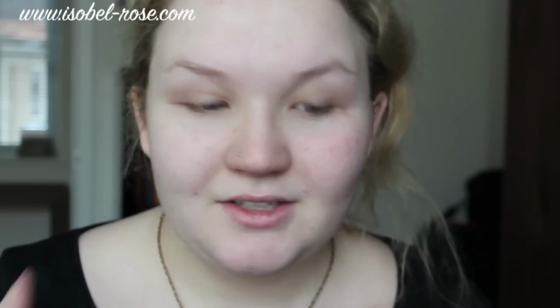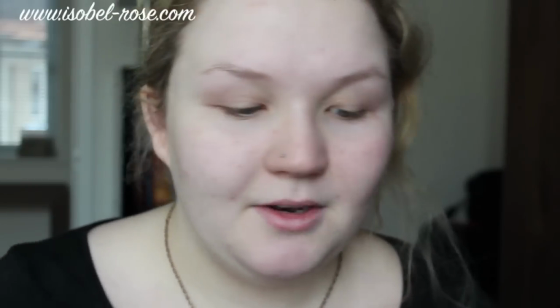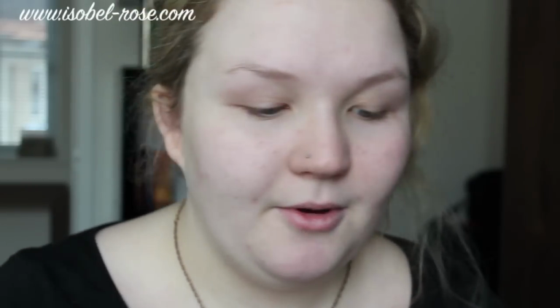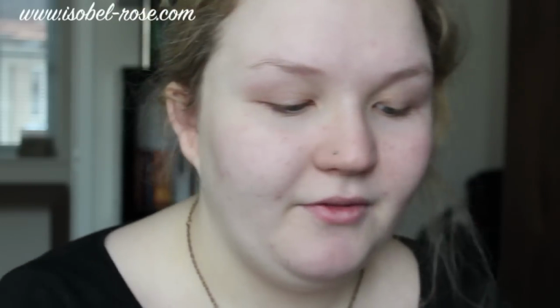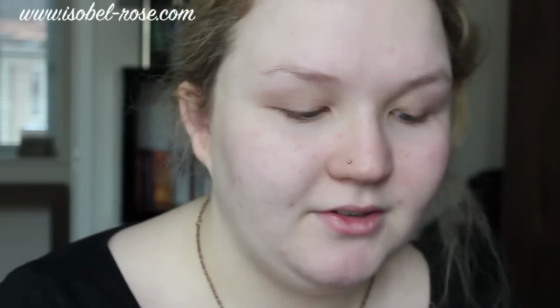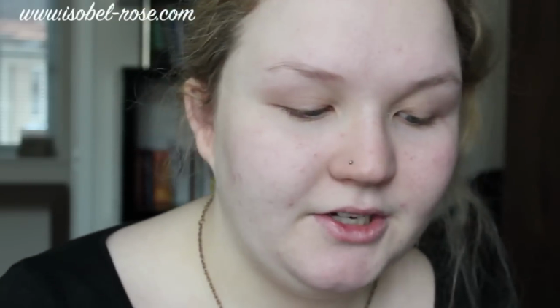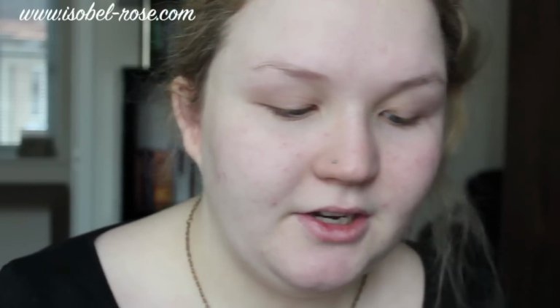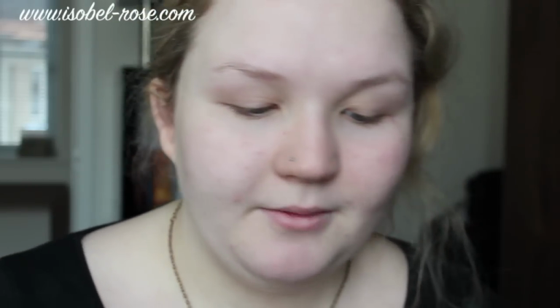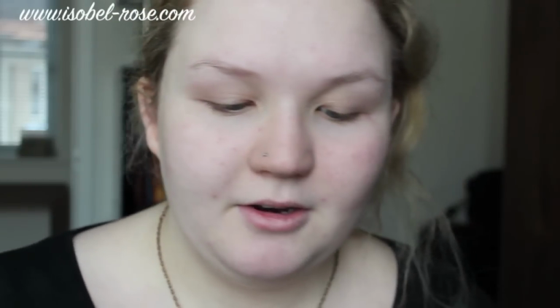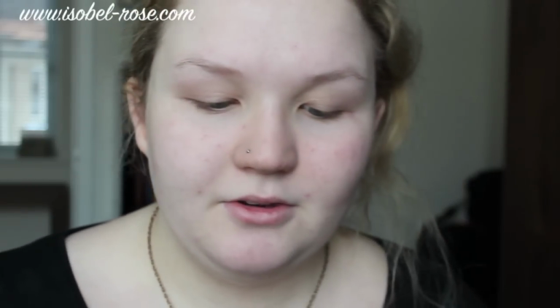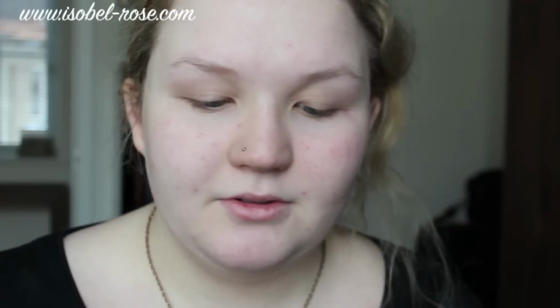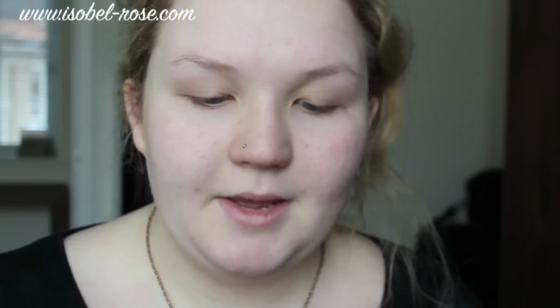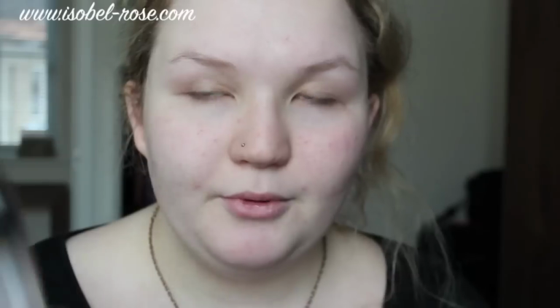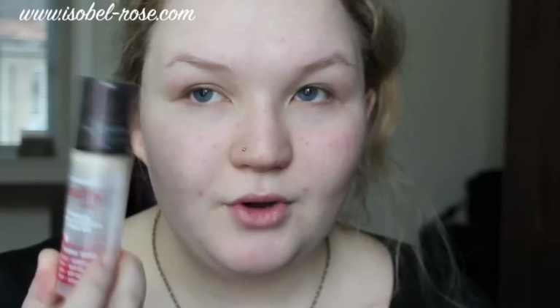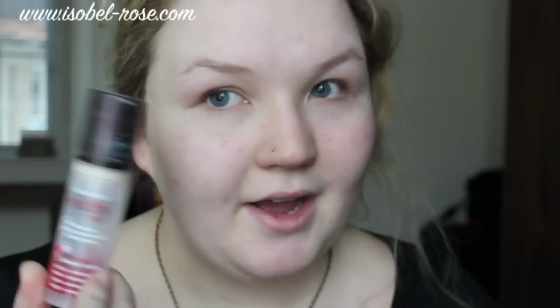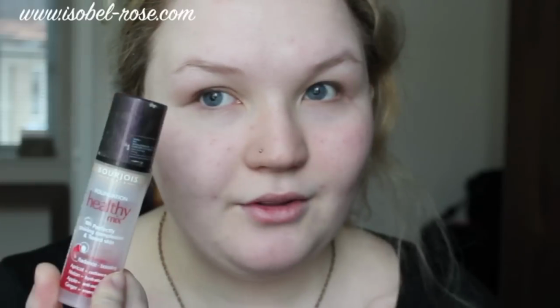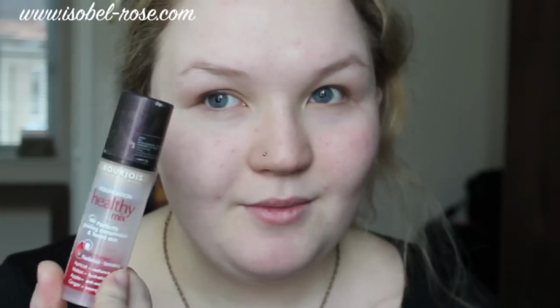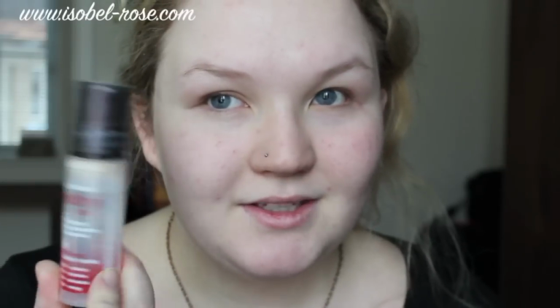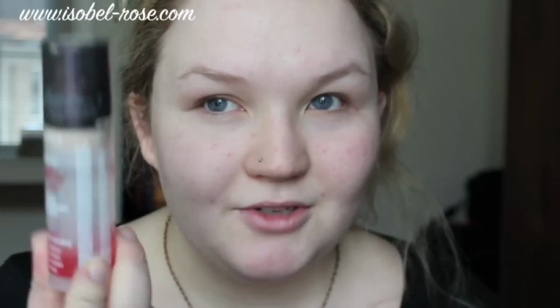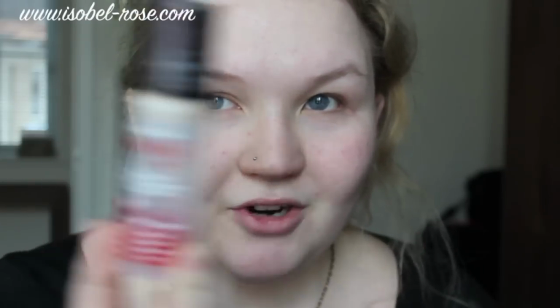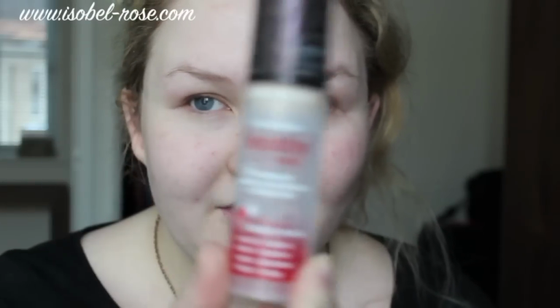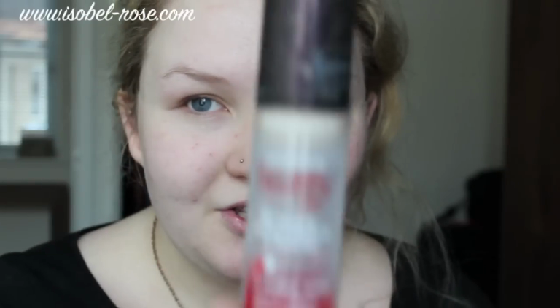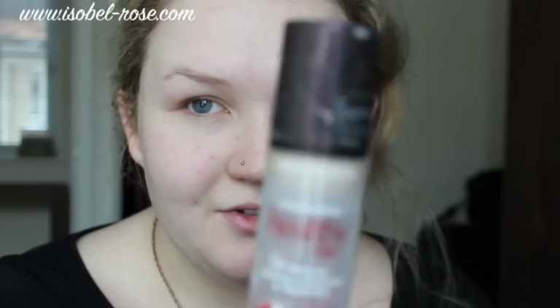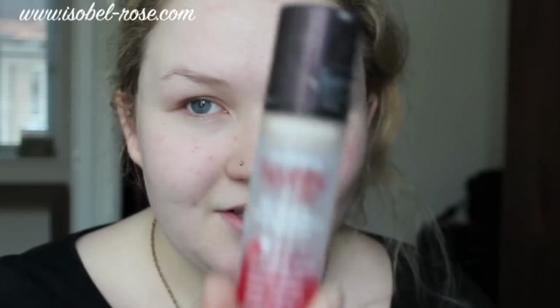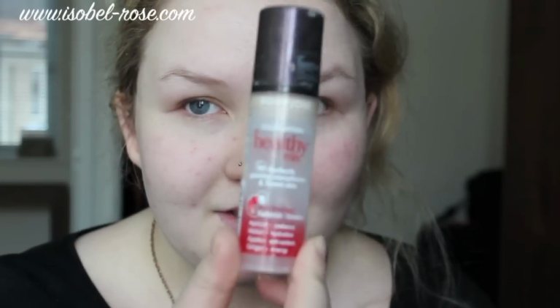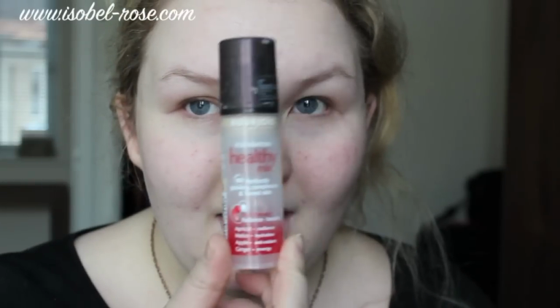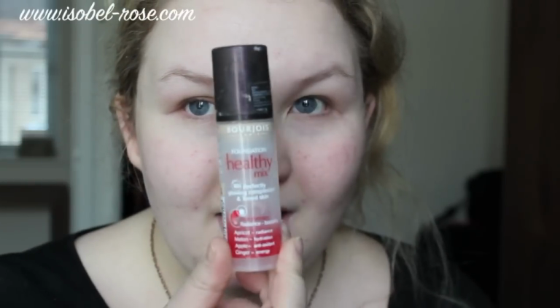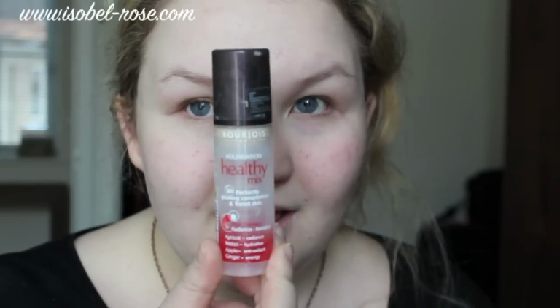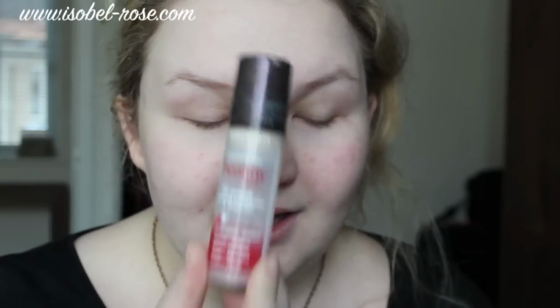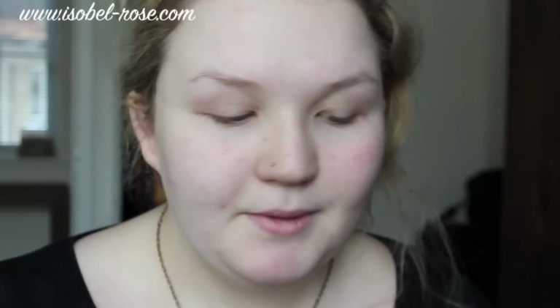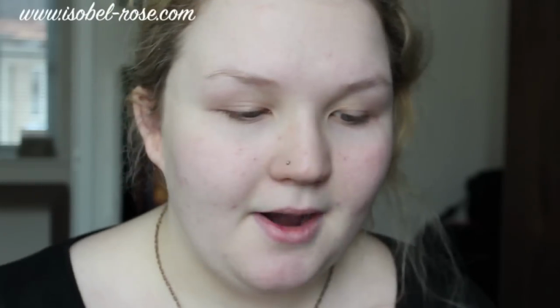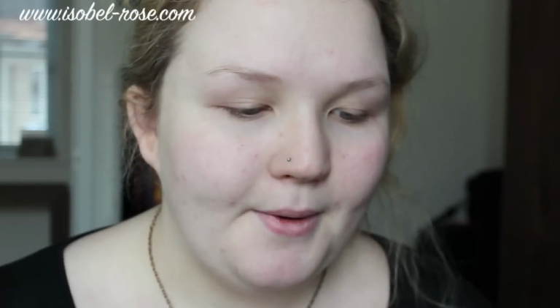First I'm going to put on my foundation. I'm going to use Bourjois Healthy Mix — I'm just trying to use this last bit up.